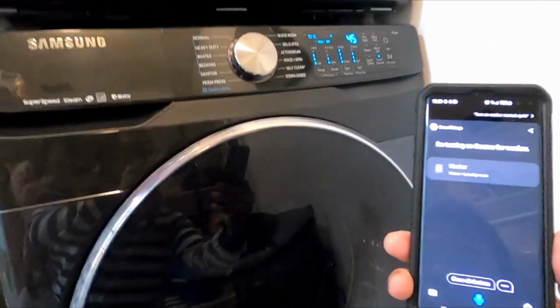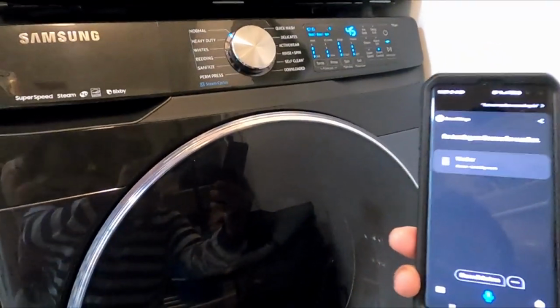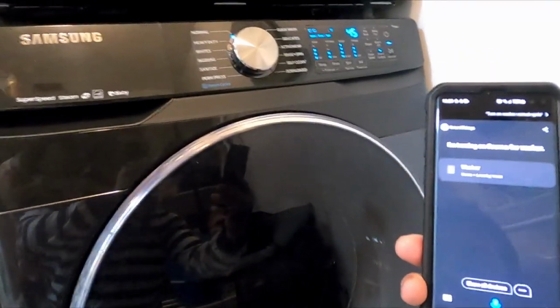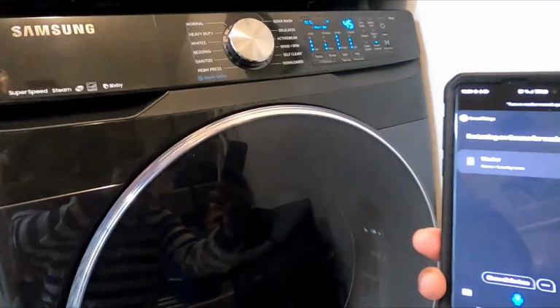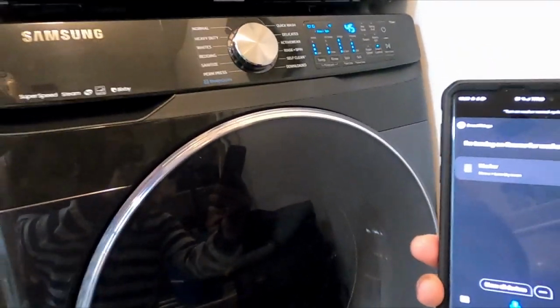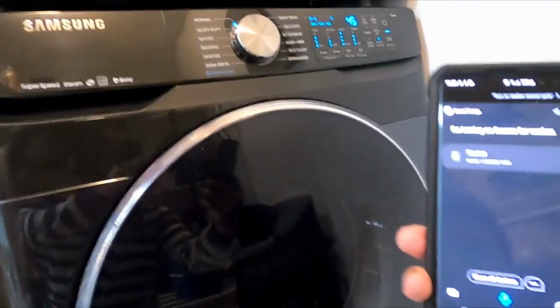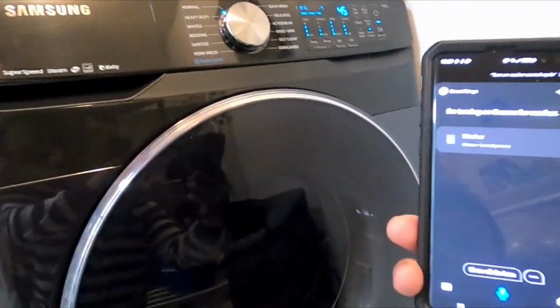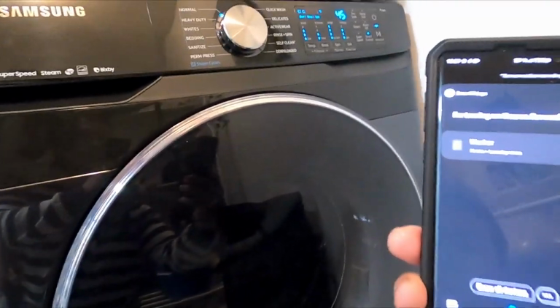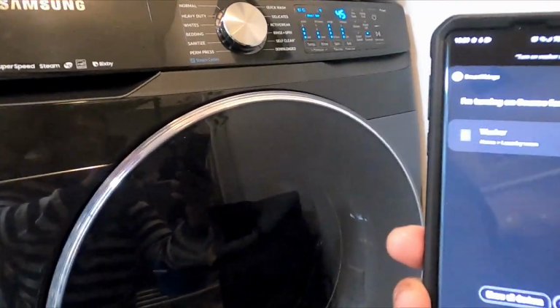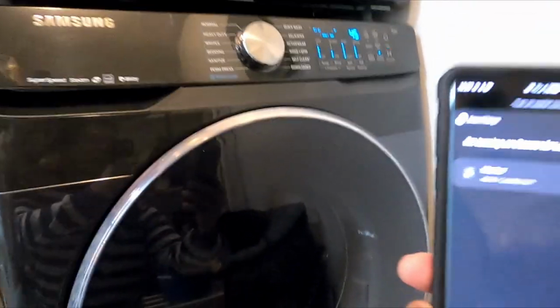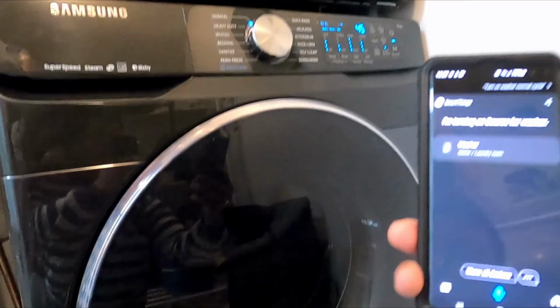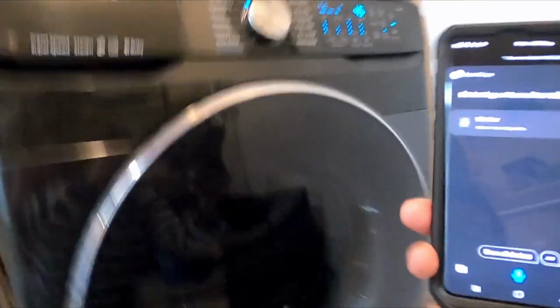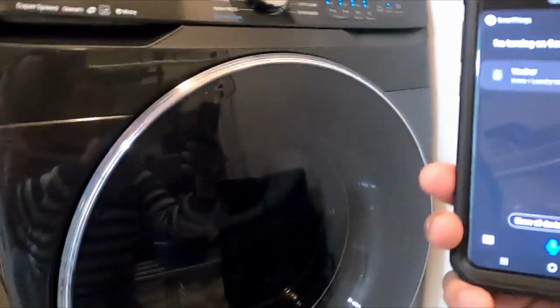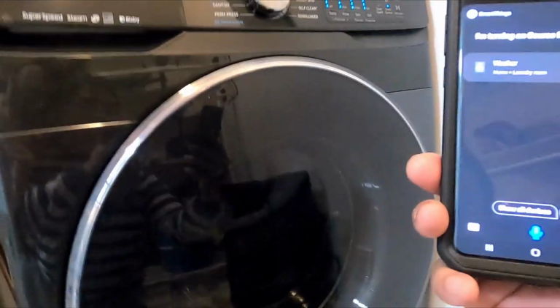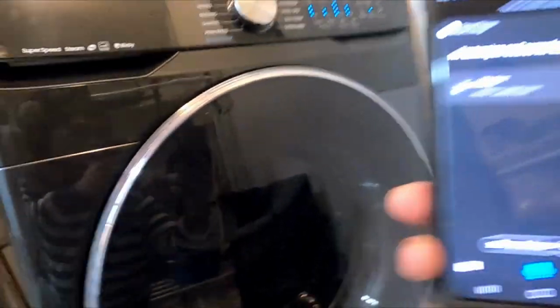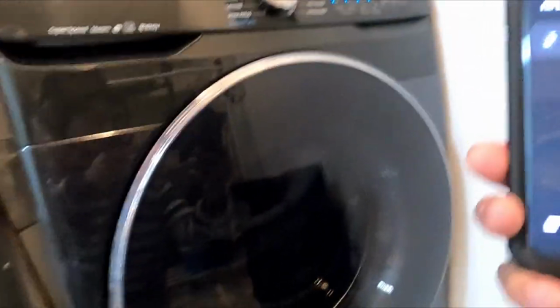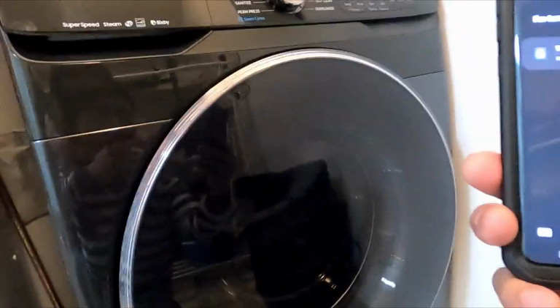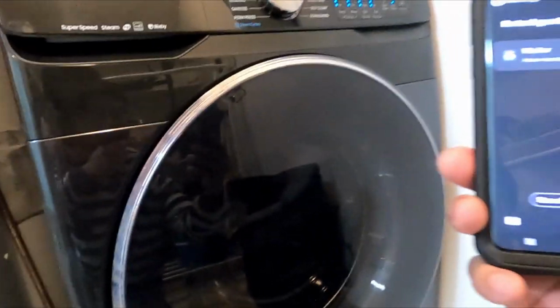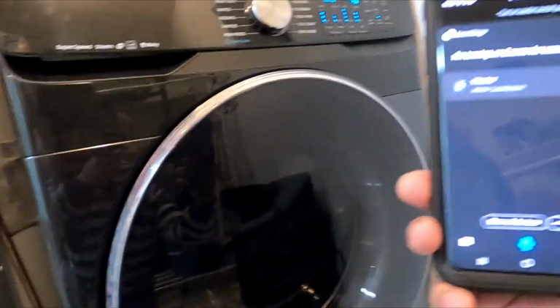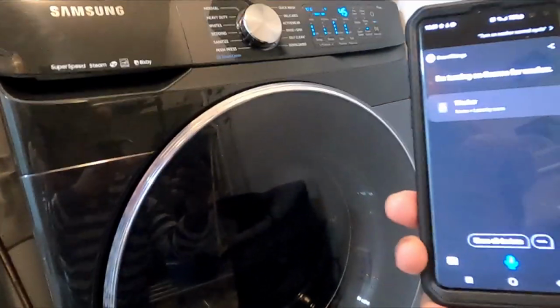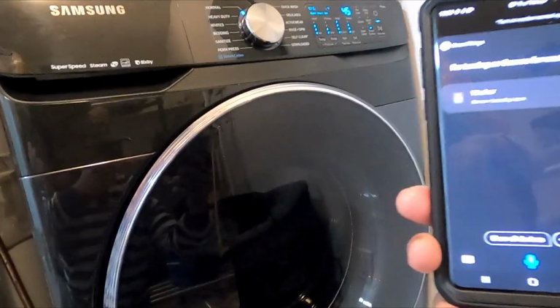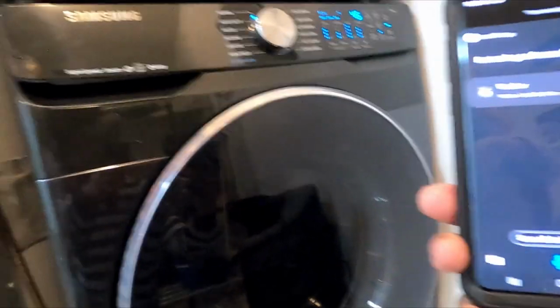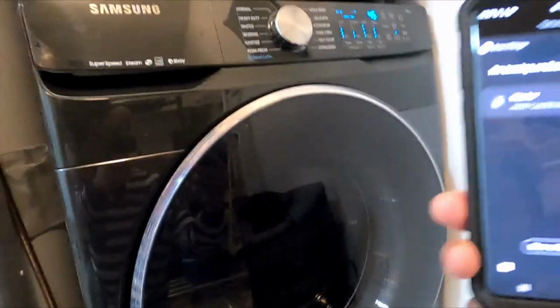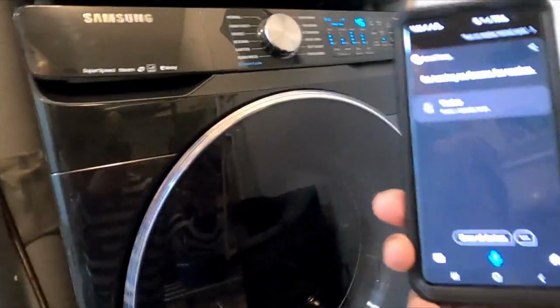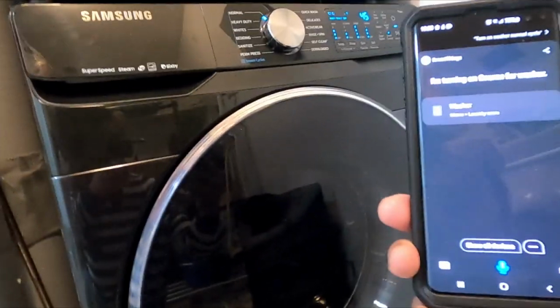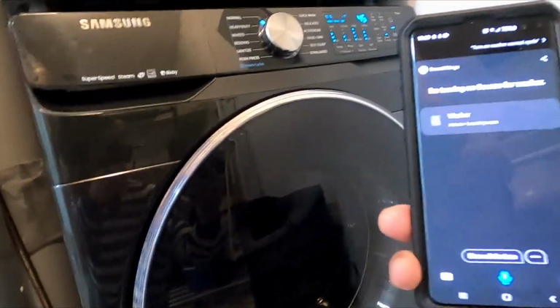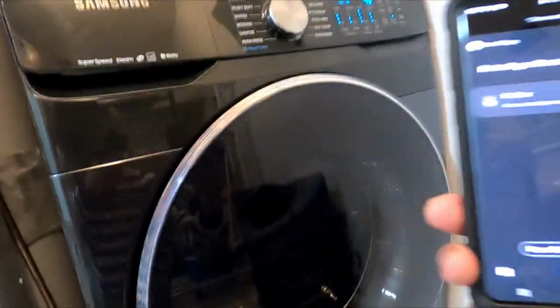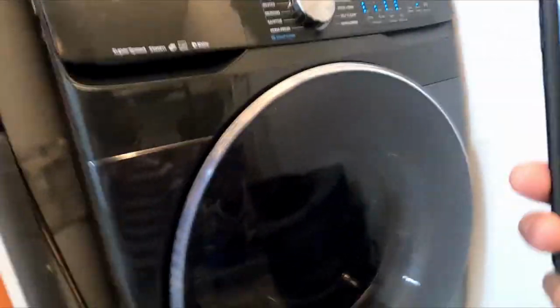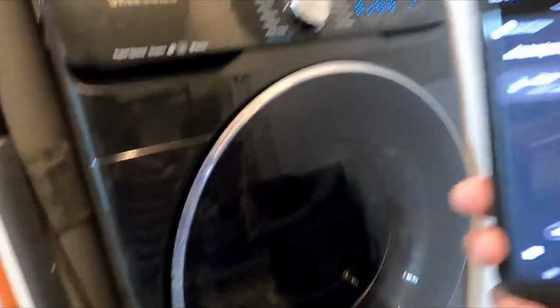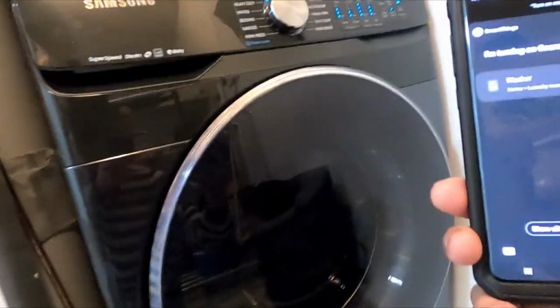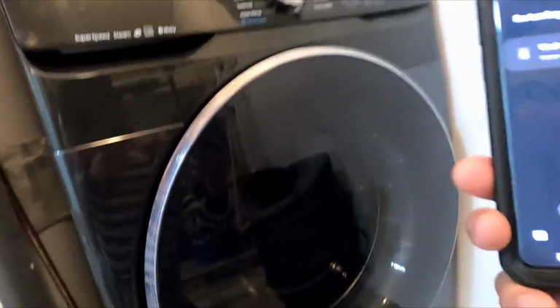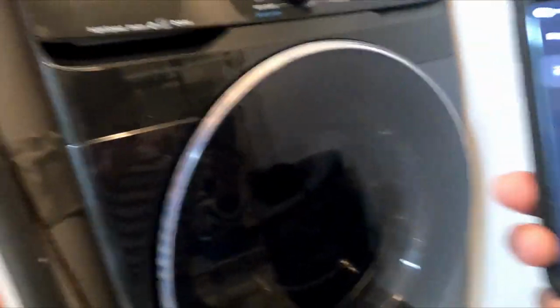It worked! And it will notify us when it's finished.